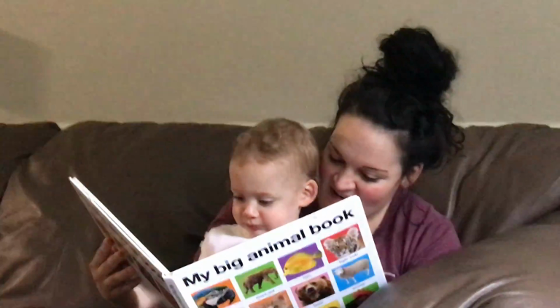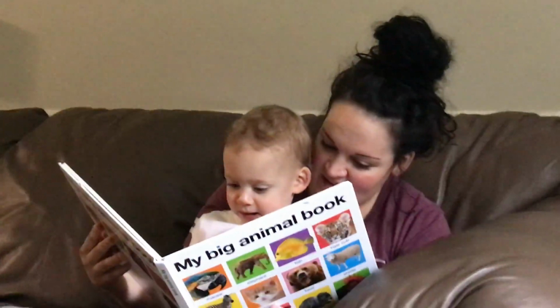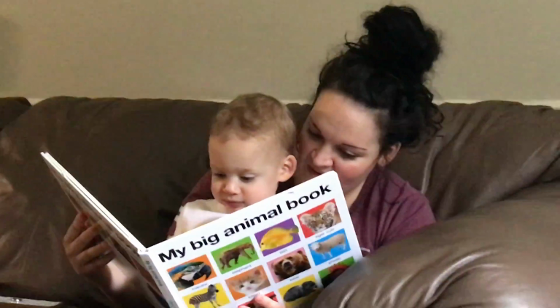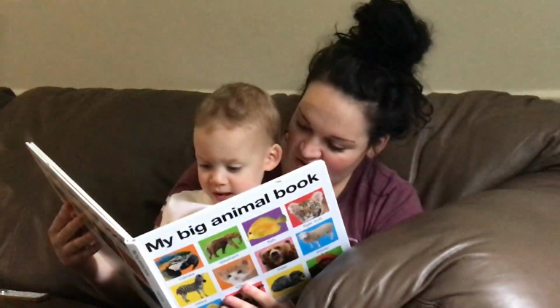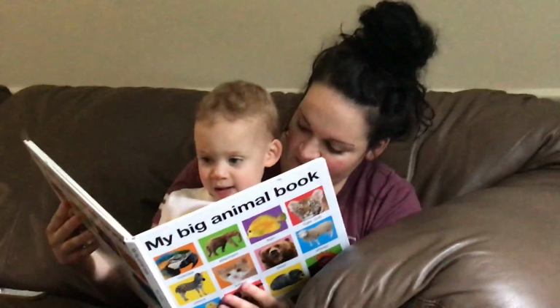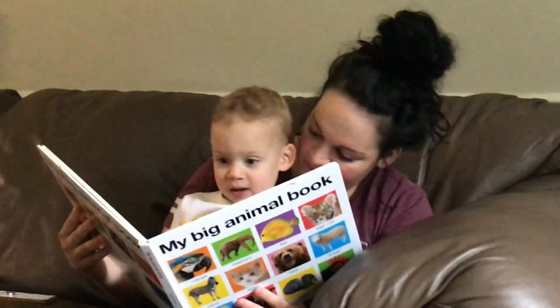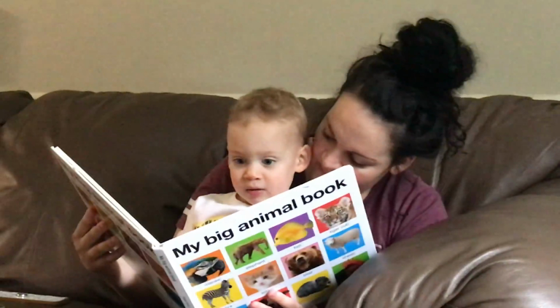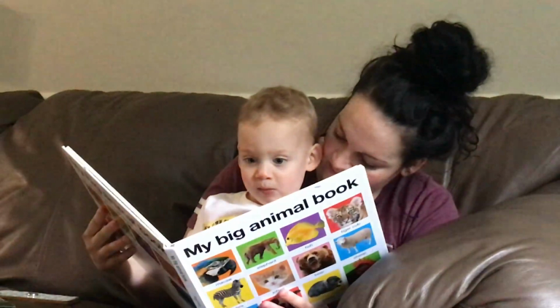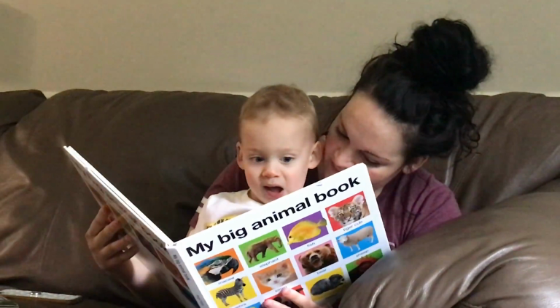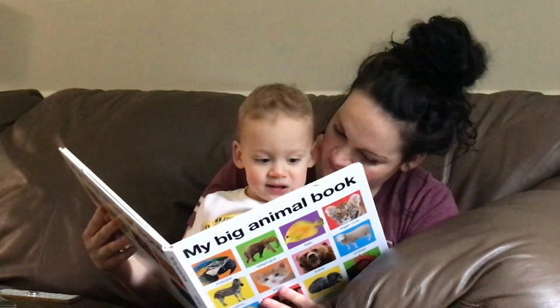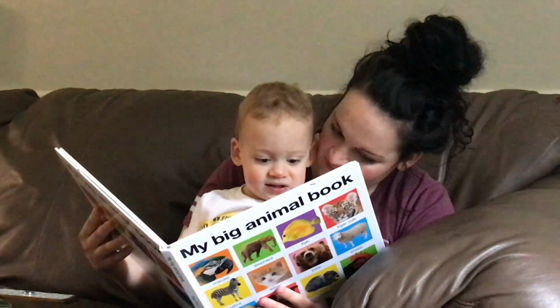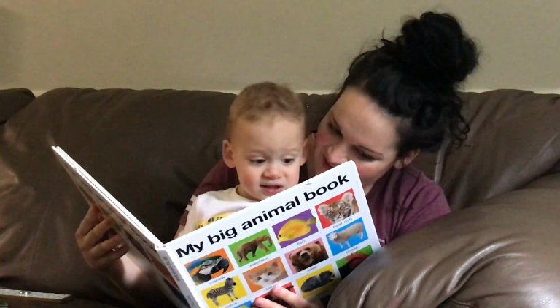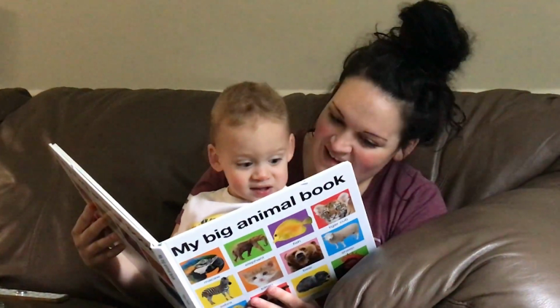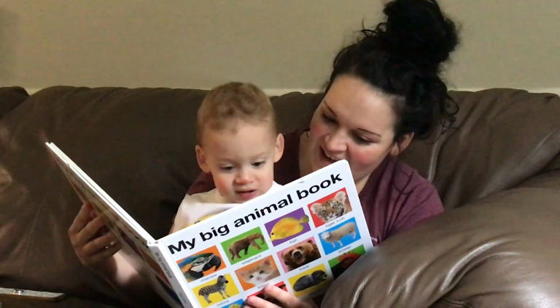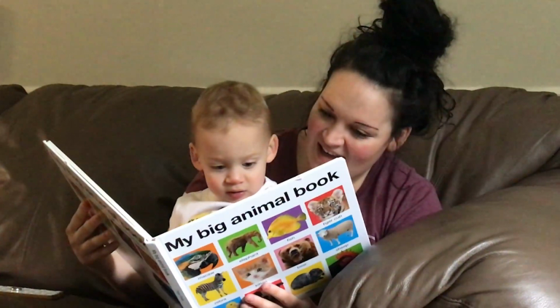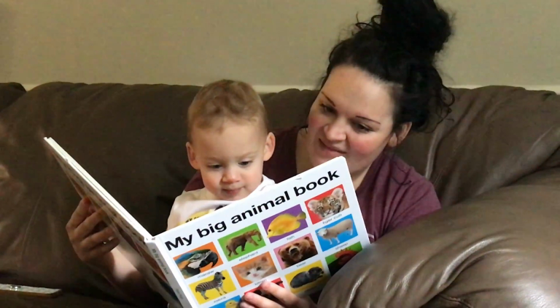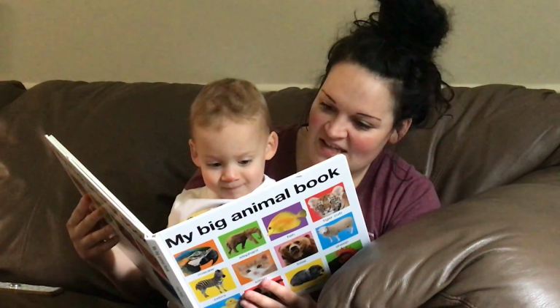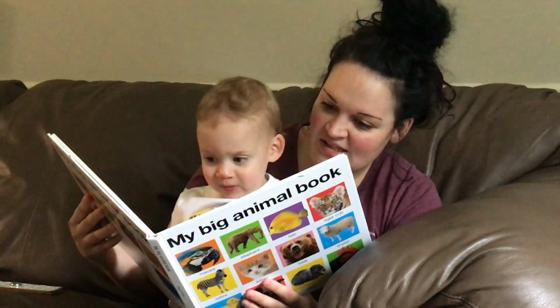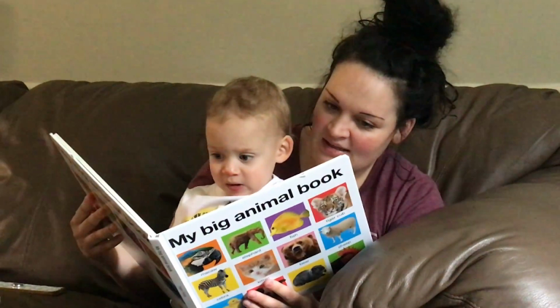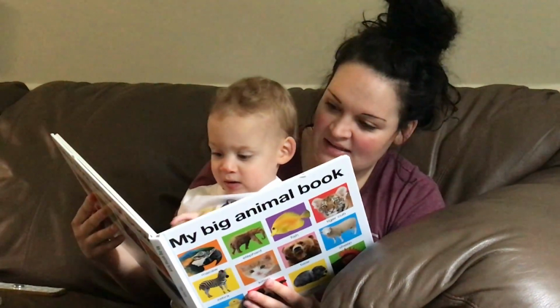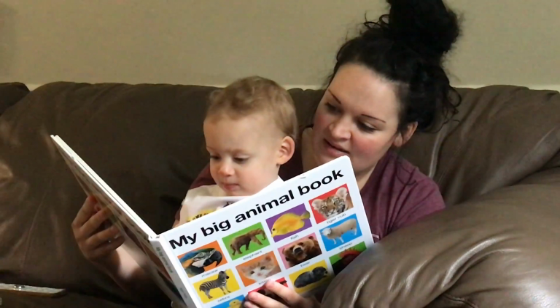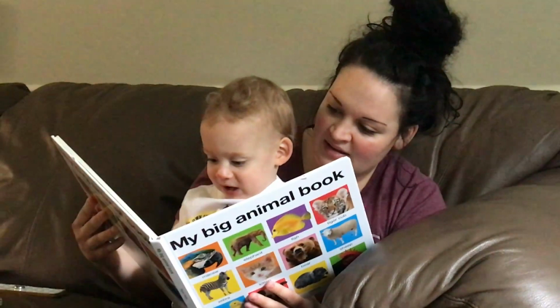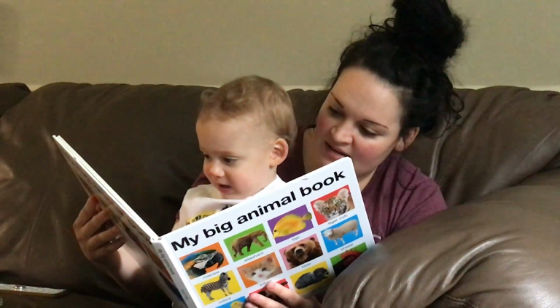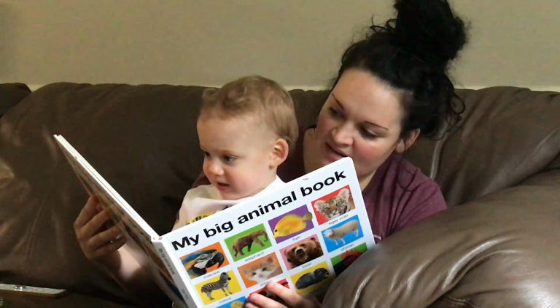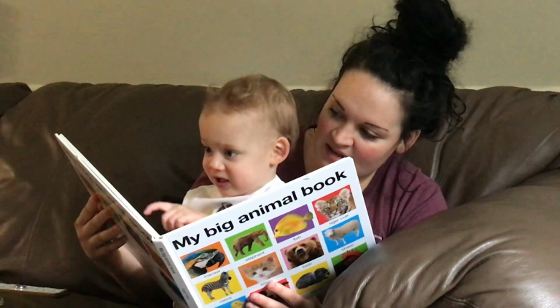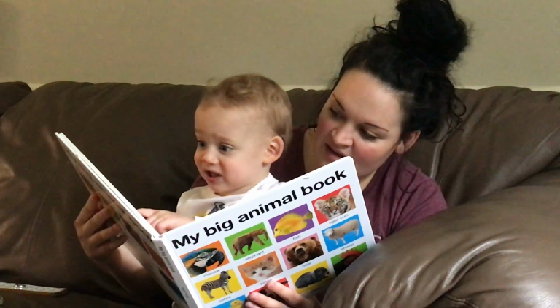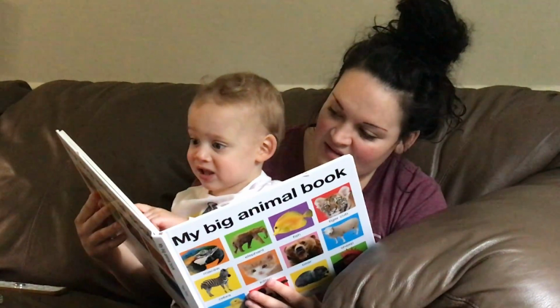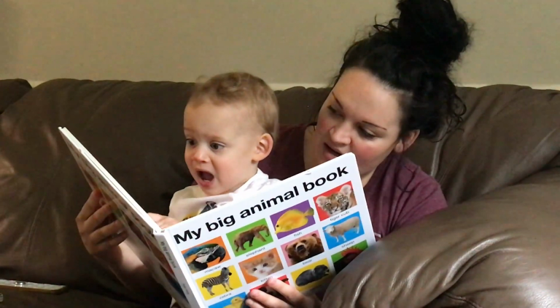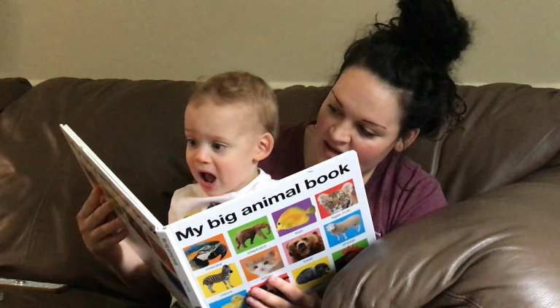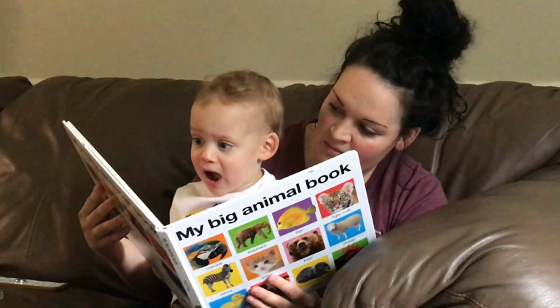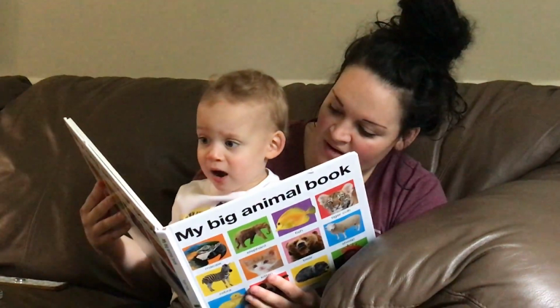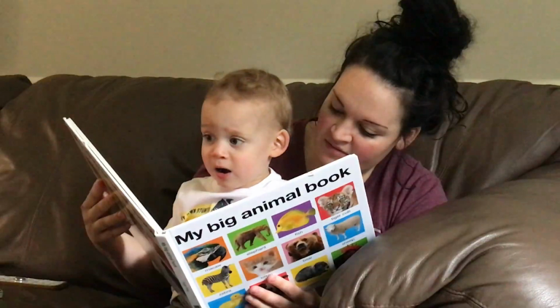Here, turn the page. Whoa! There's a buggy! Yeah! Where's the fish? This? Yeah! Fishes?